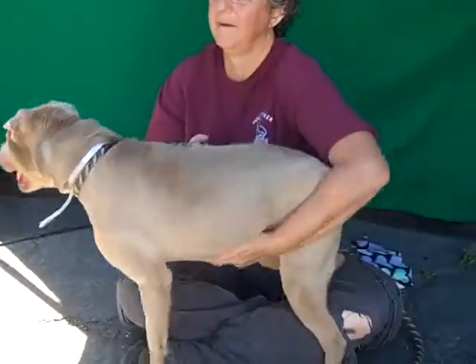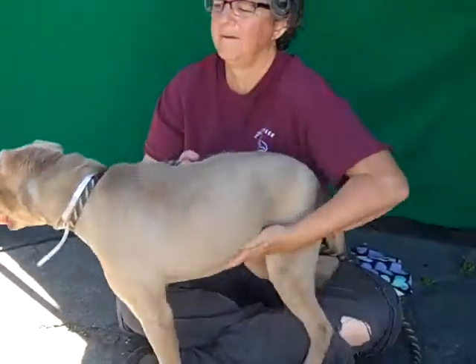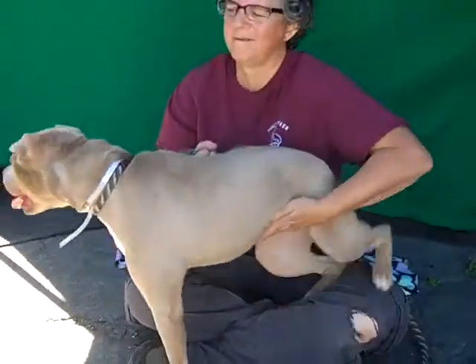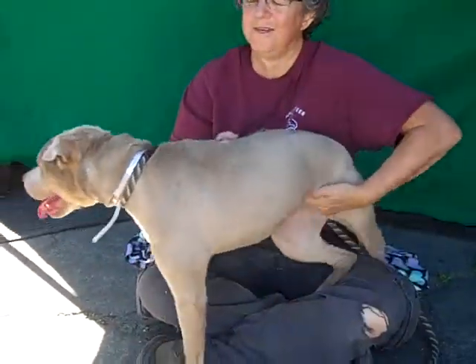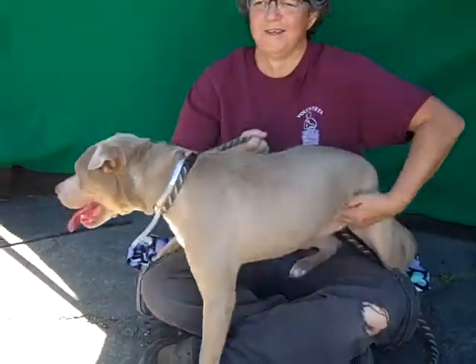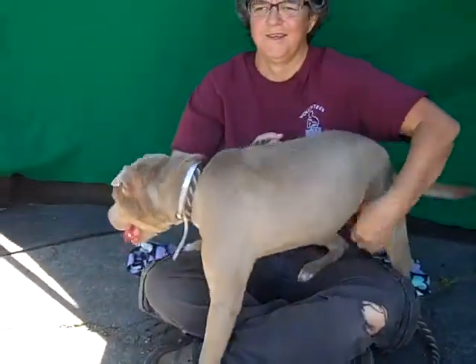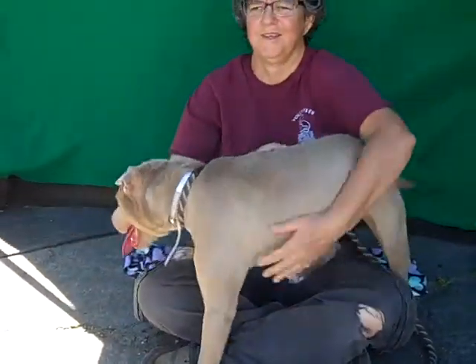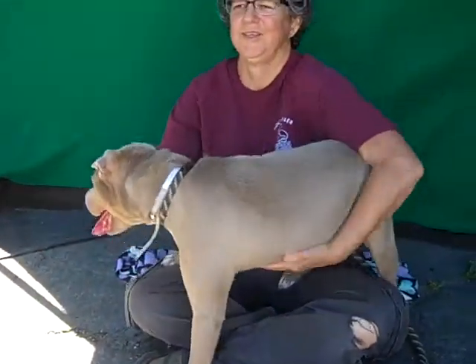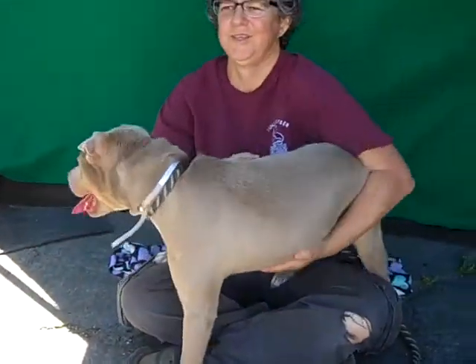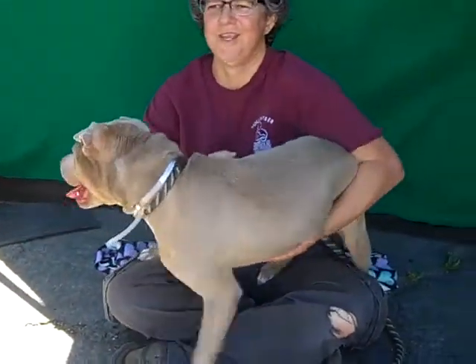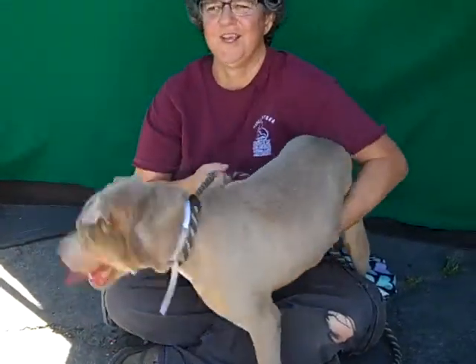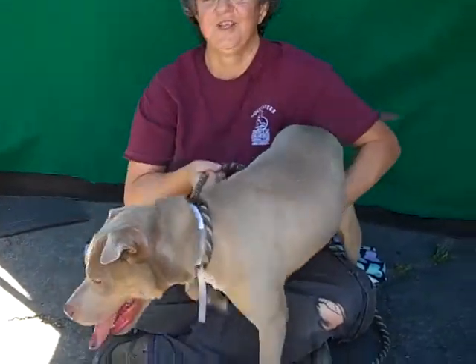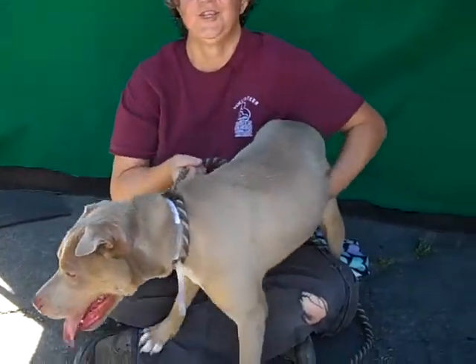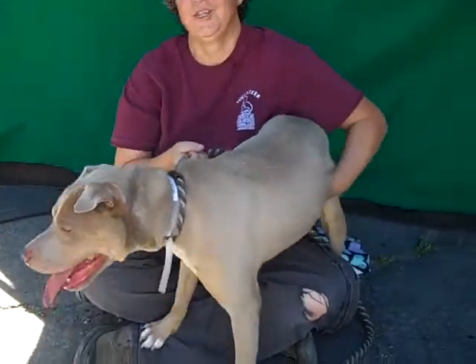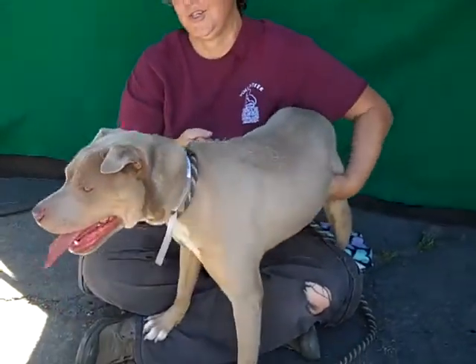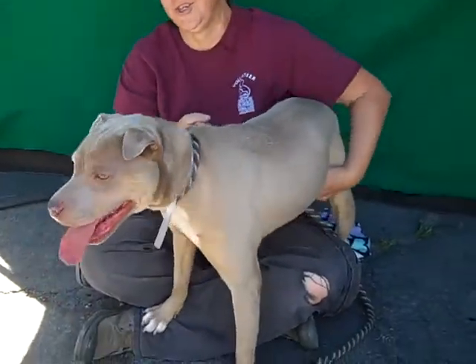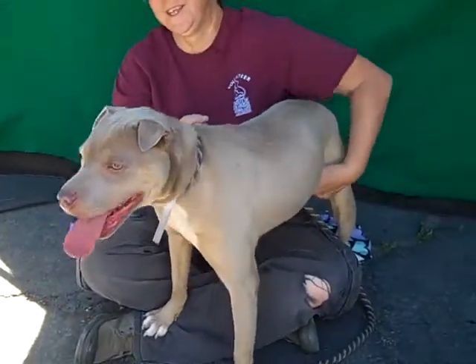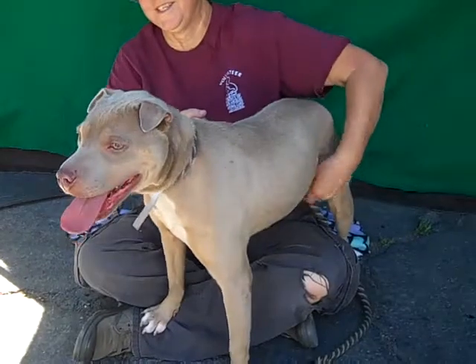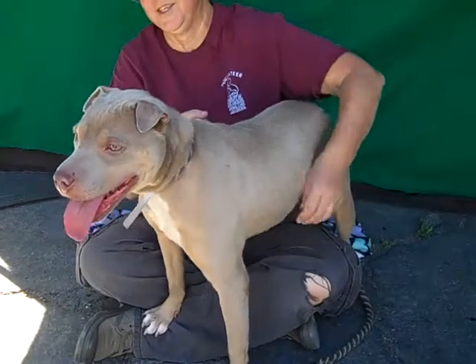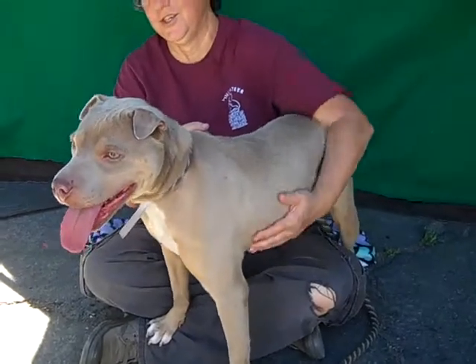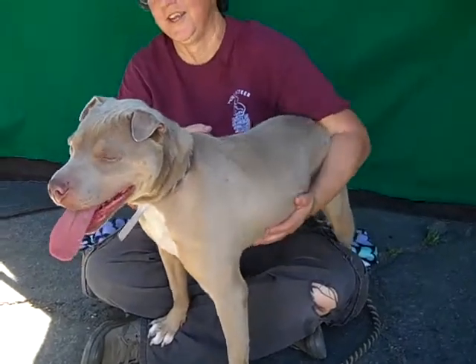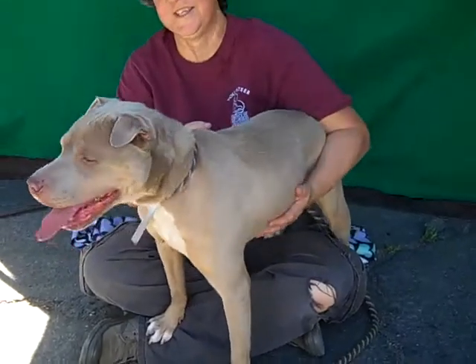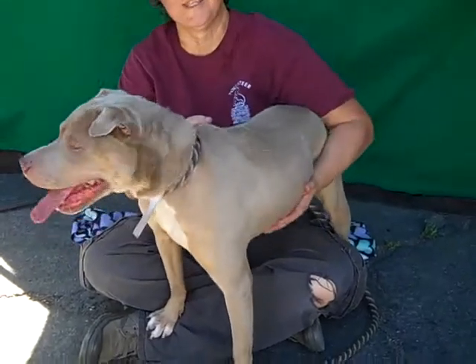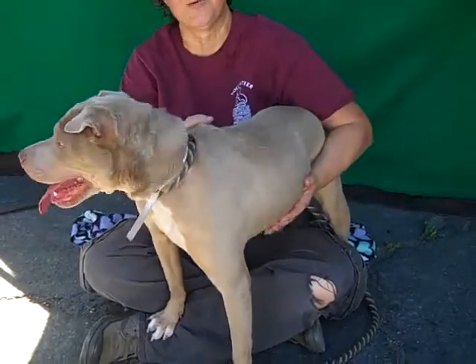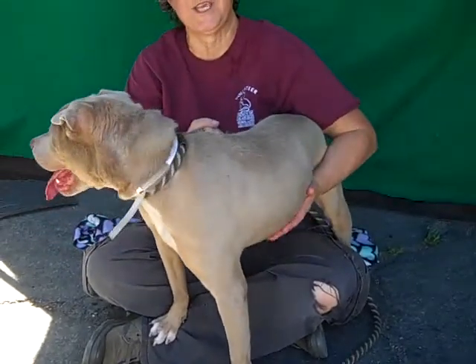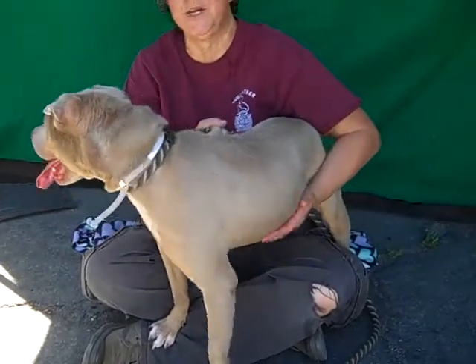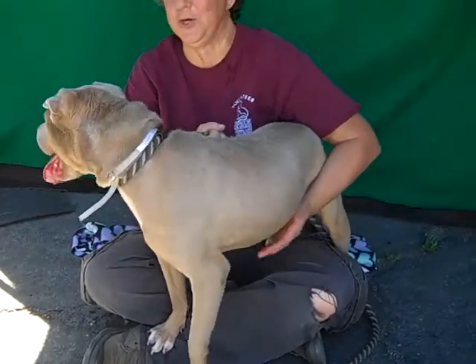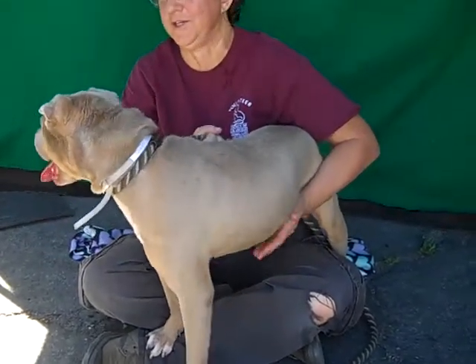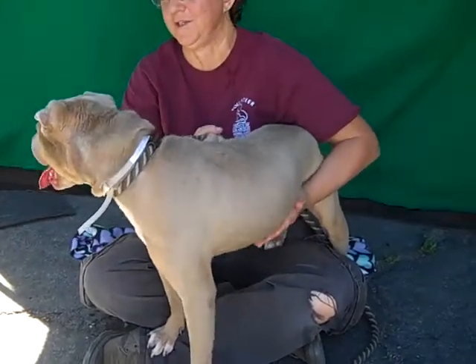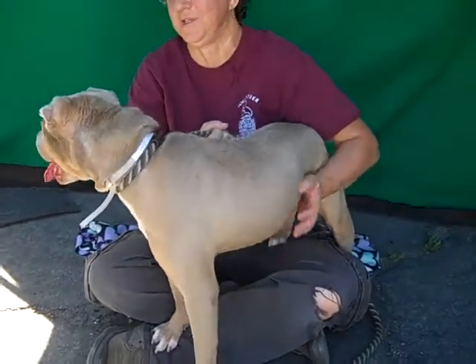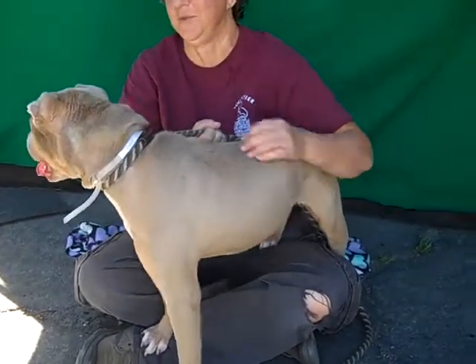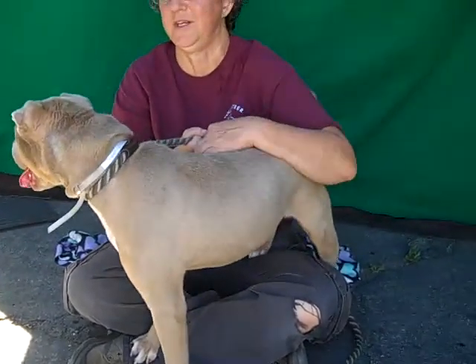Look at her. She wants to go have fun. Where are you going? She likes the squeaky noise.